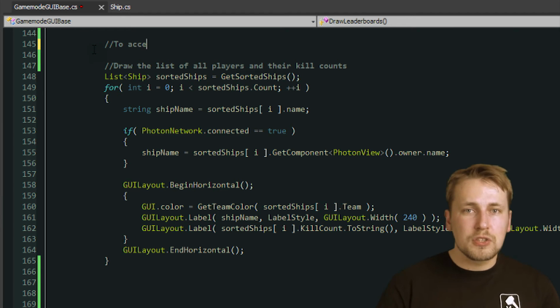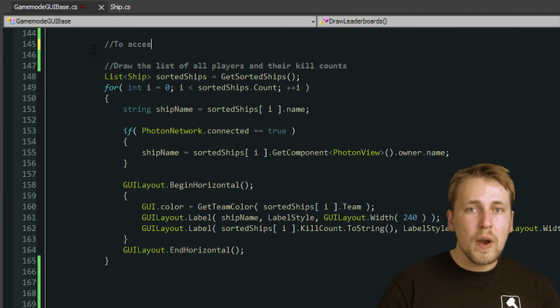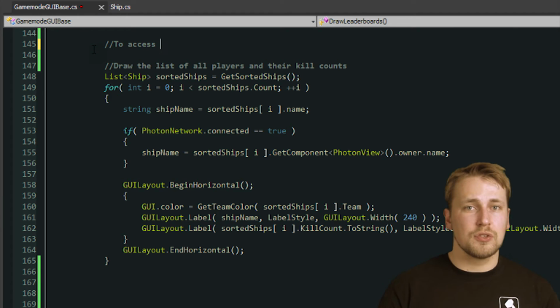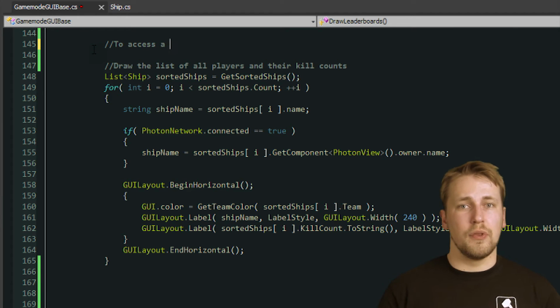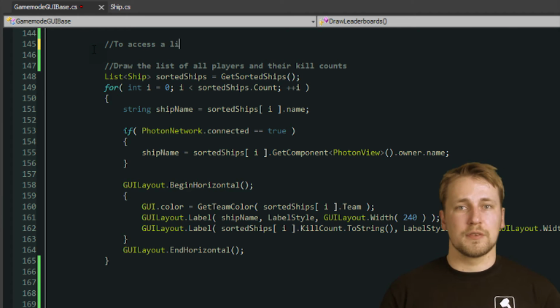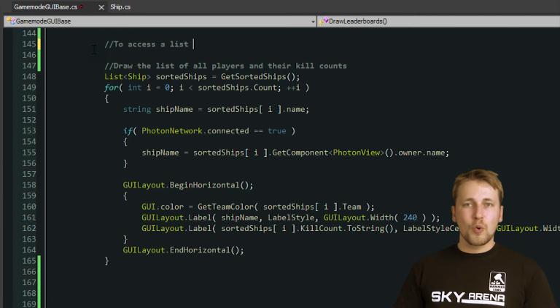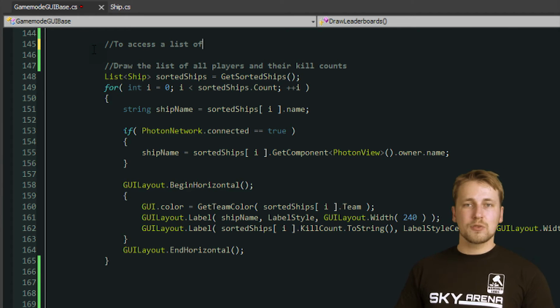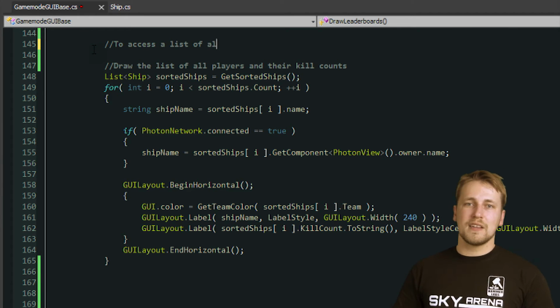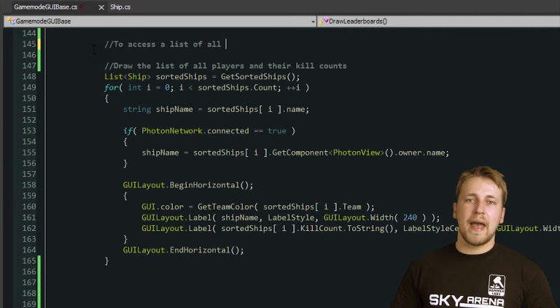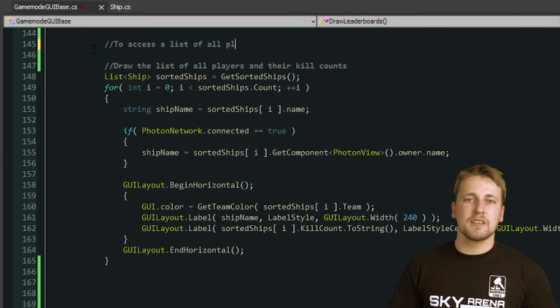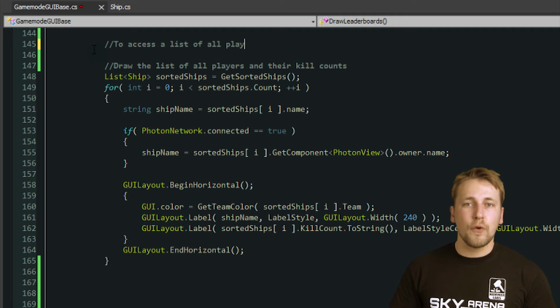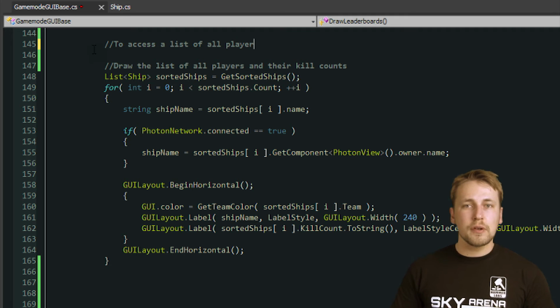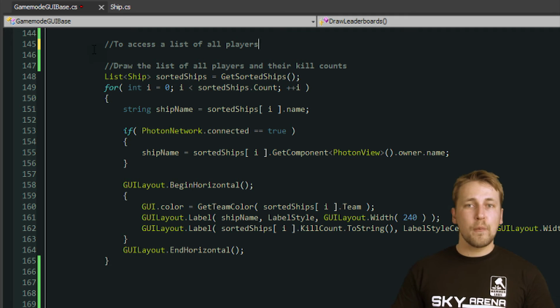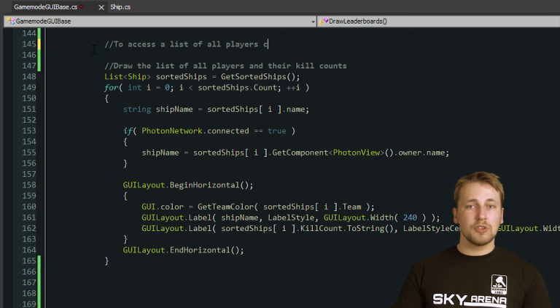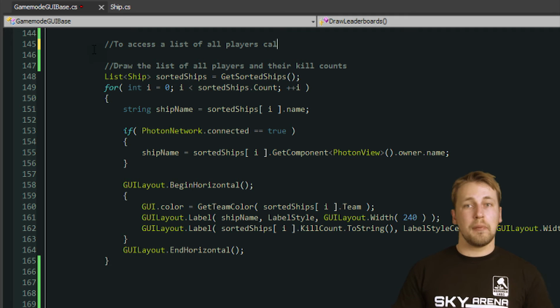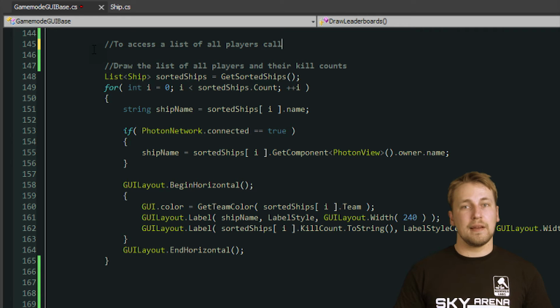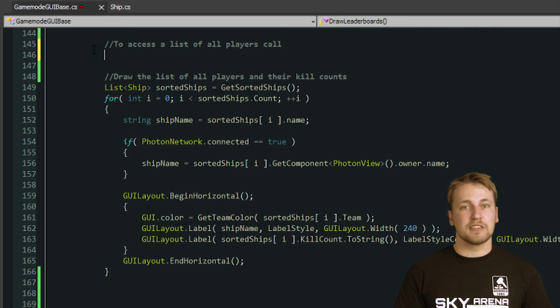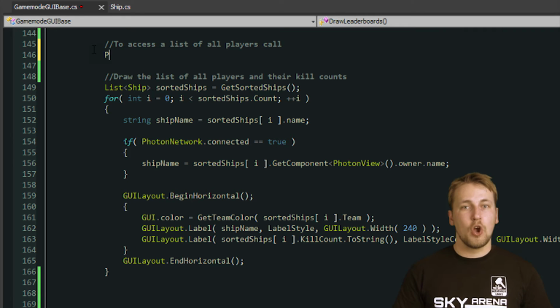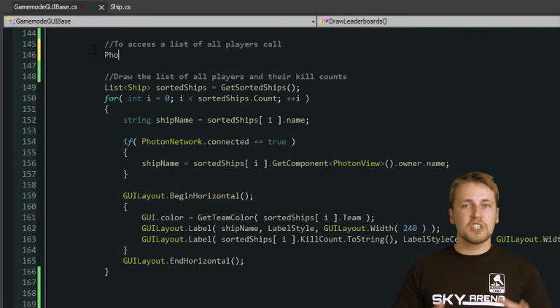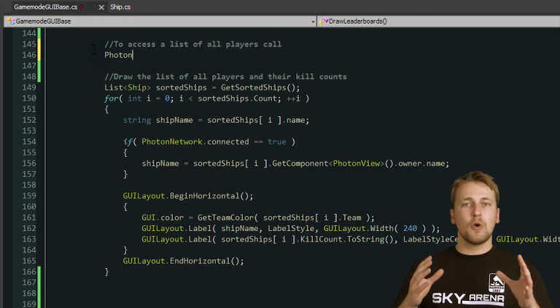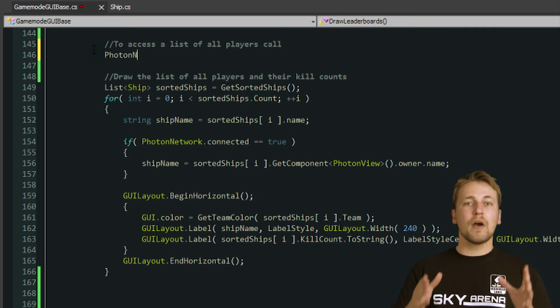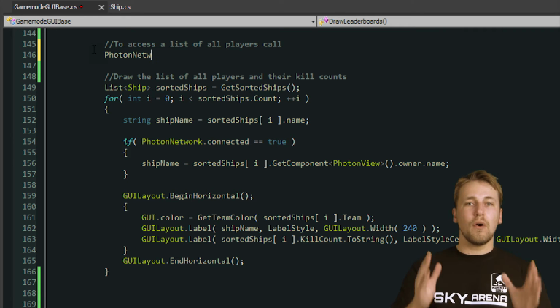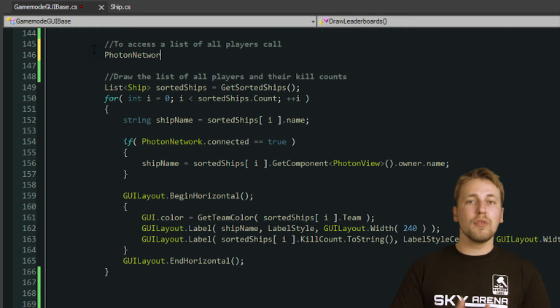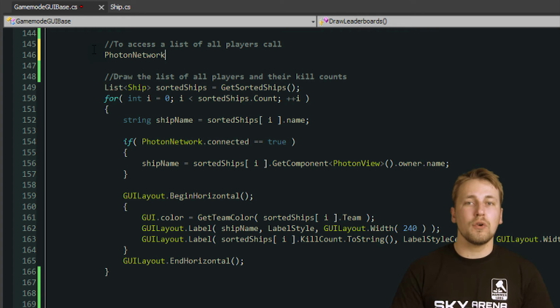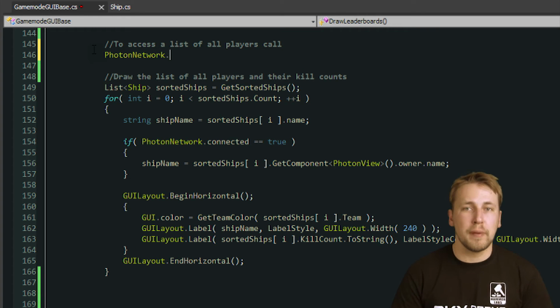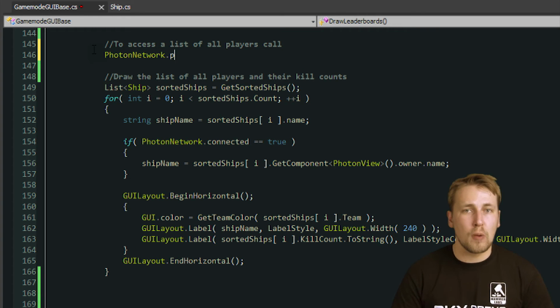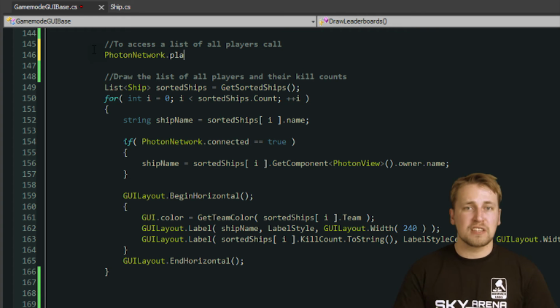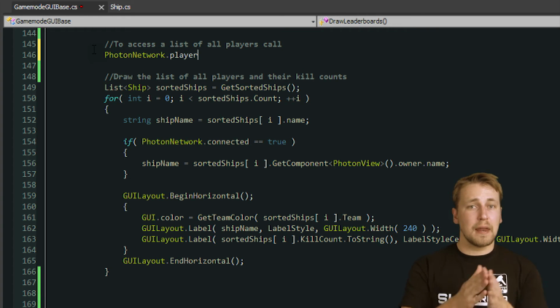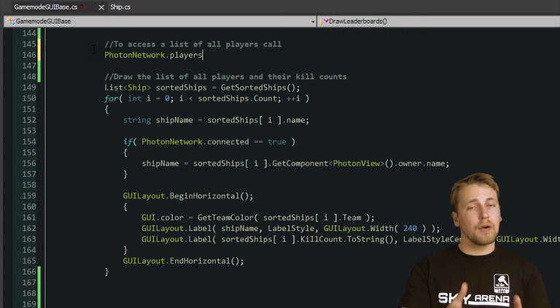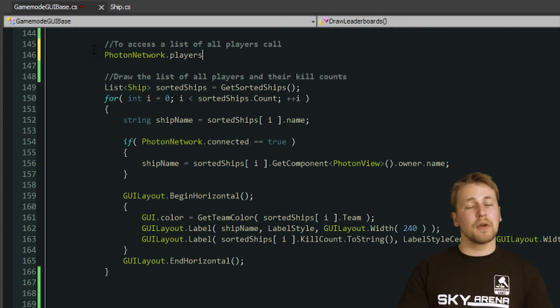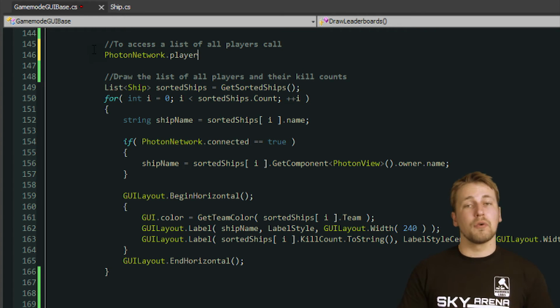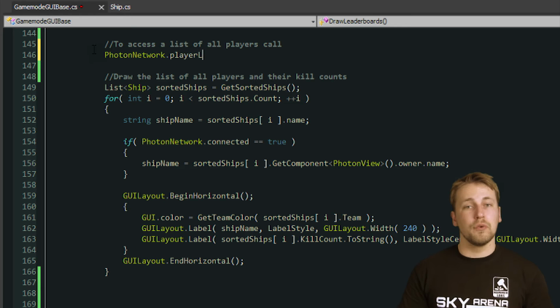There are two ways to do this. The quickest way is to access PhotonNetwork.PlayerList, which is an array of all the PhotonPlayer objects that are in the current room.